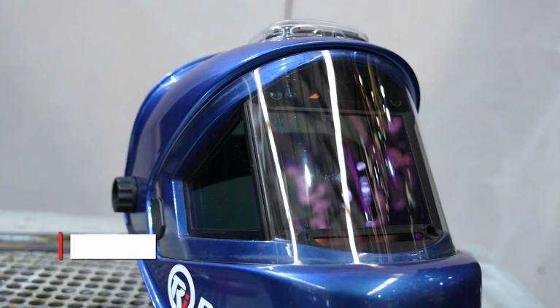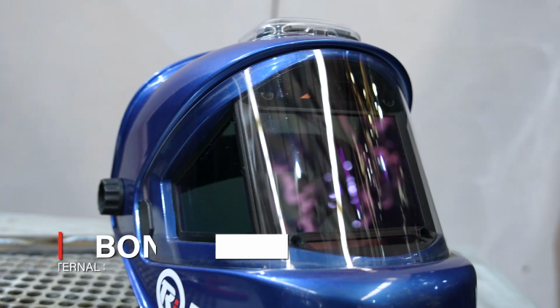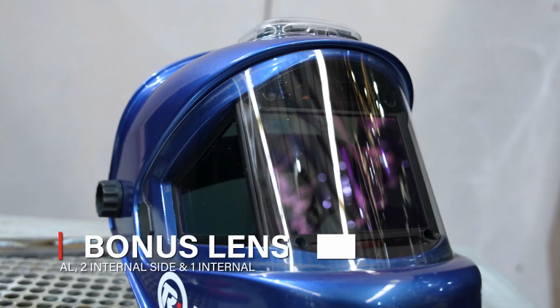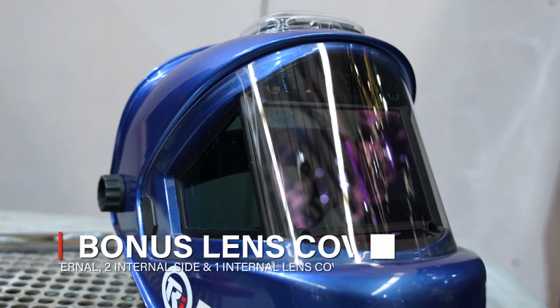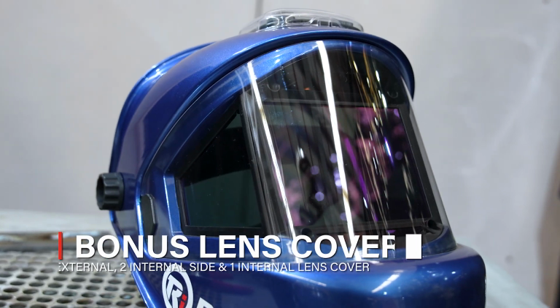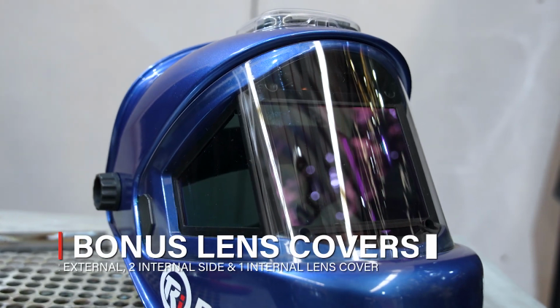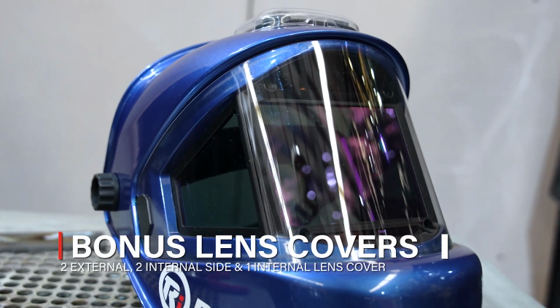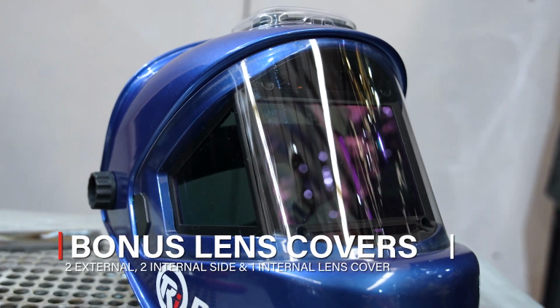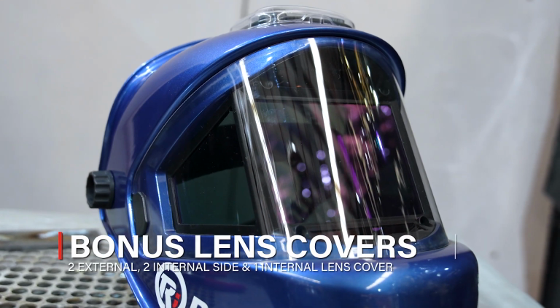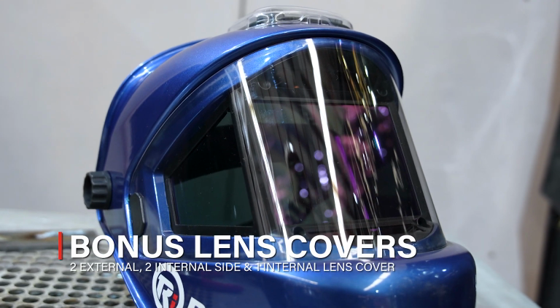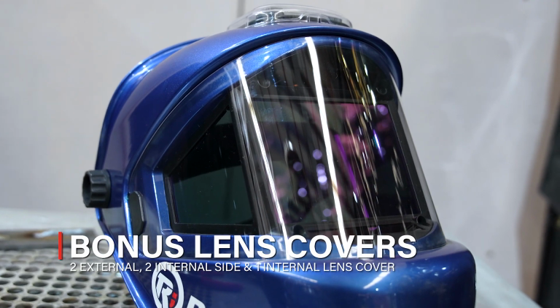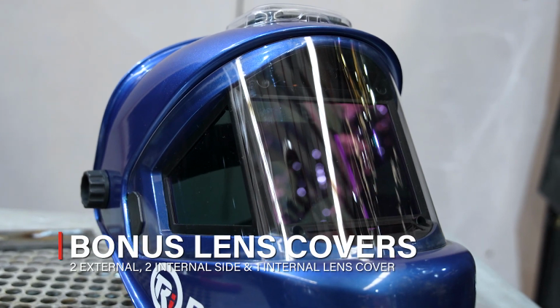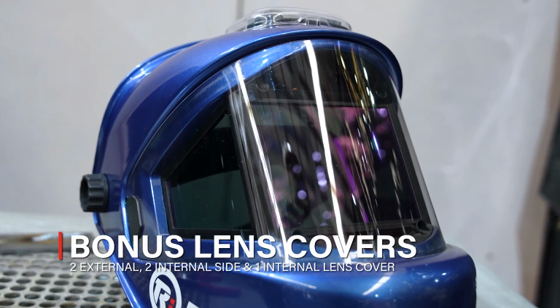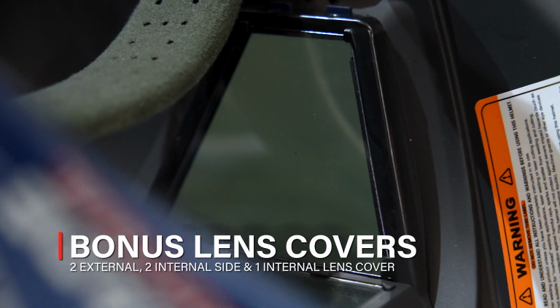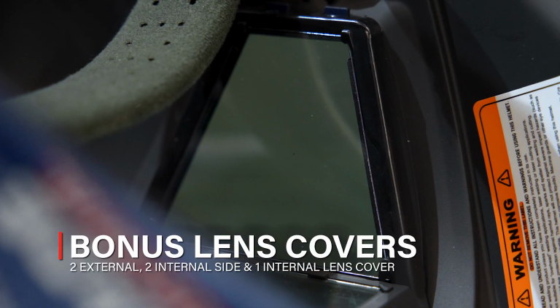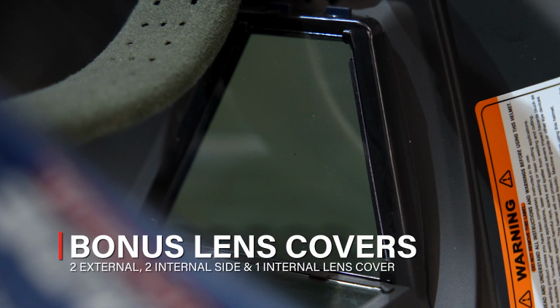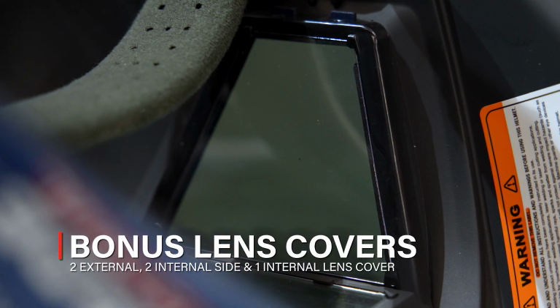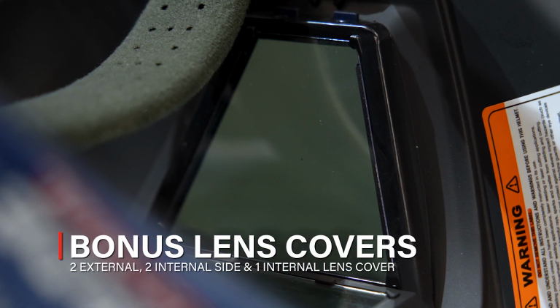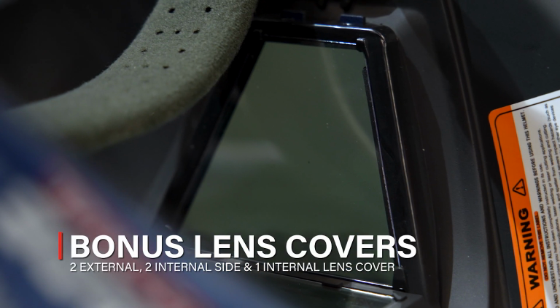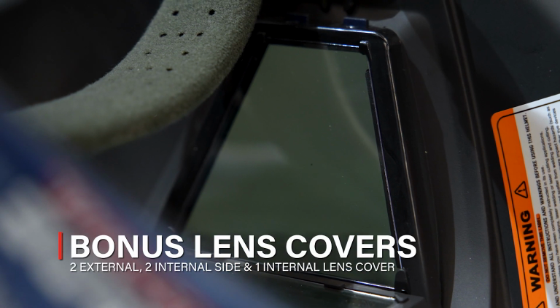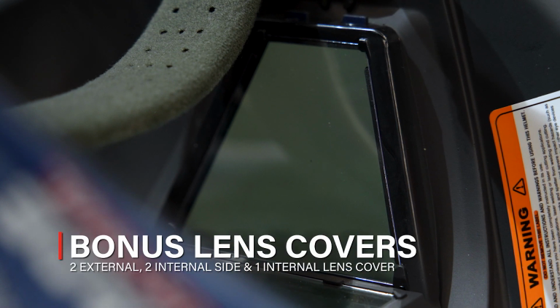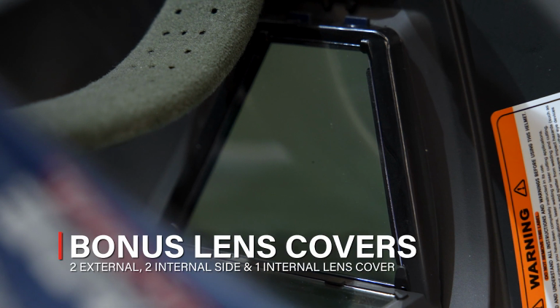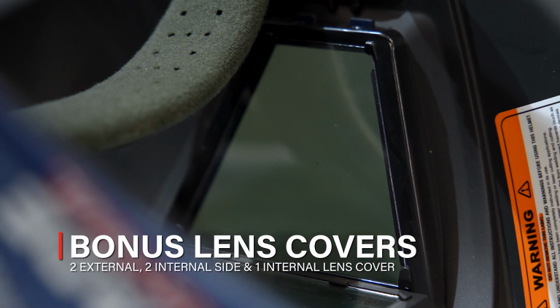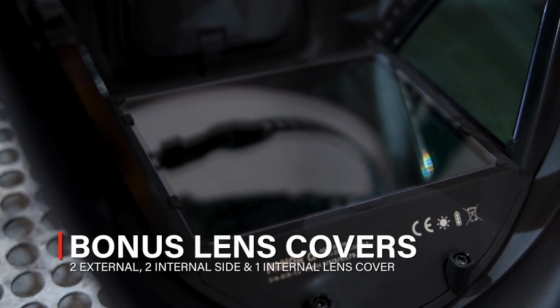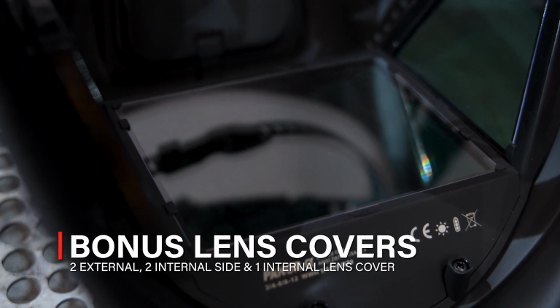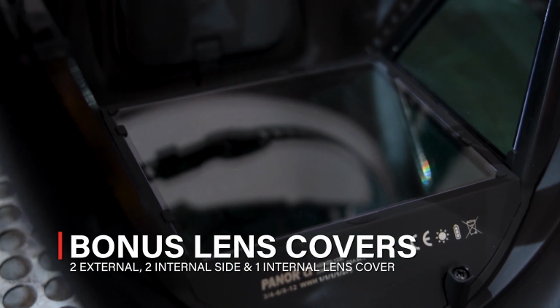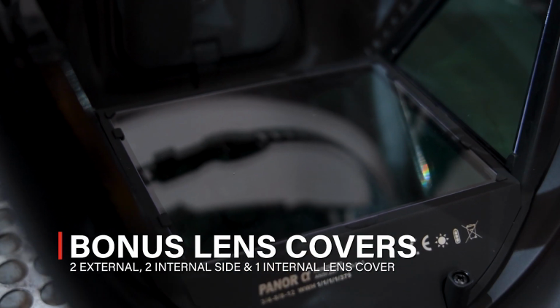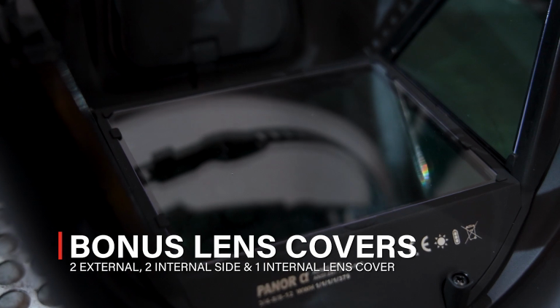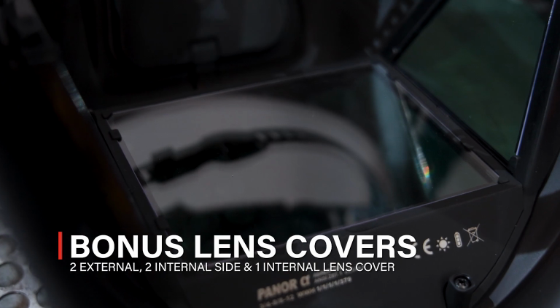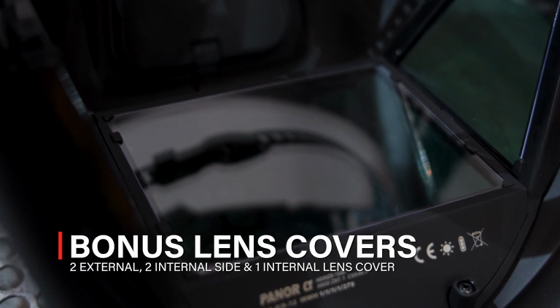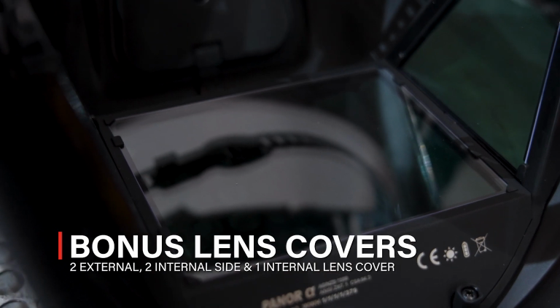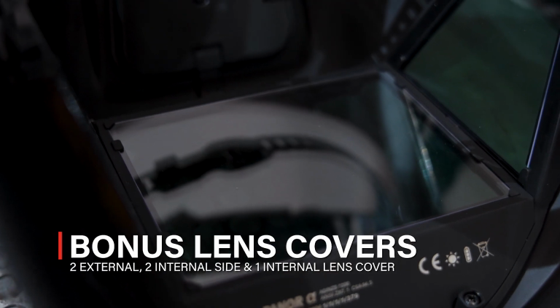The unit includes two external lens covers, two internal side lens covers, and an internal front lens cover.